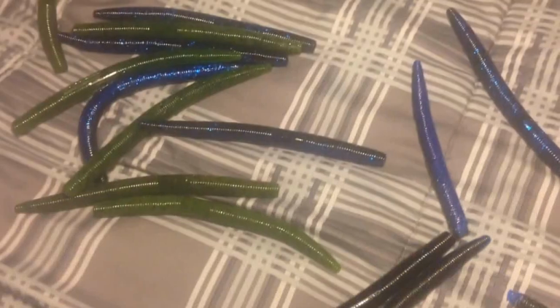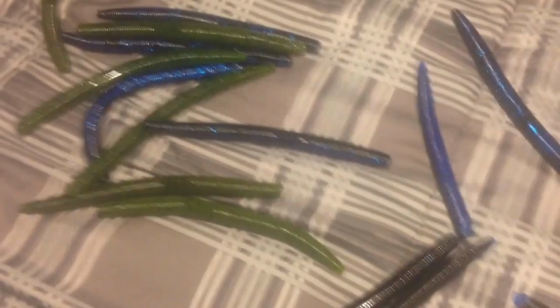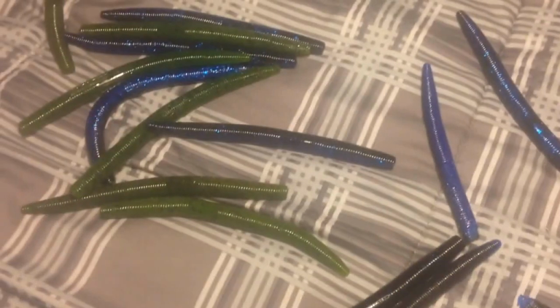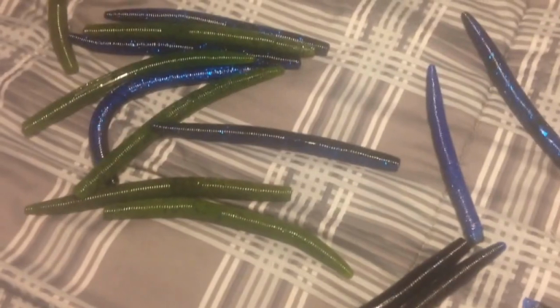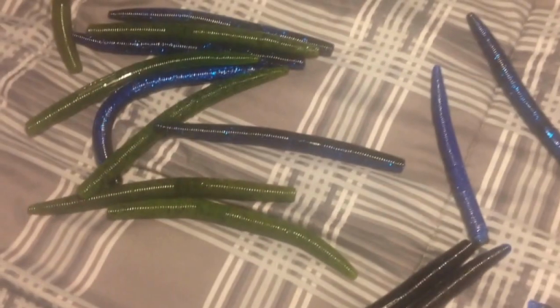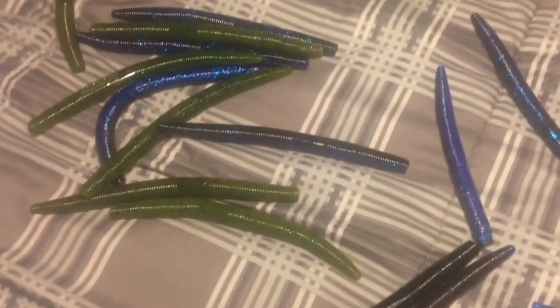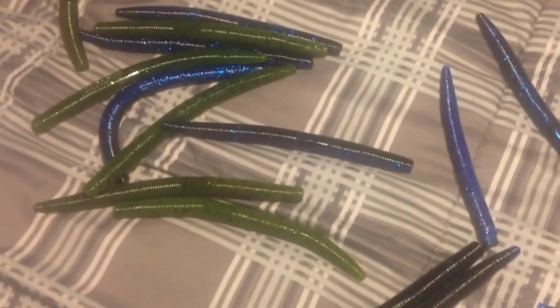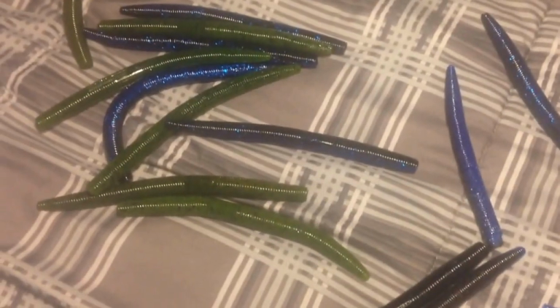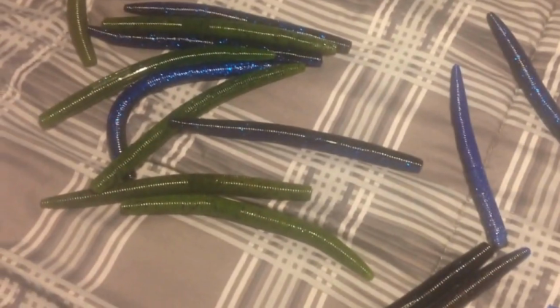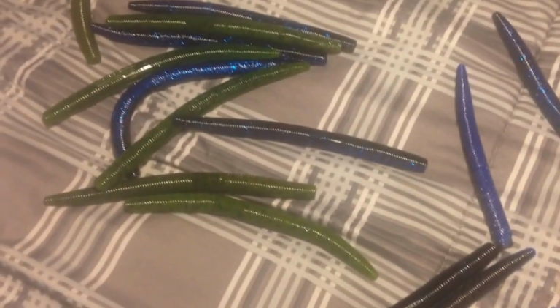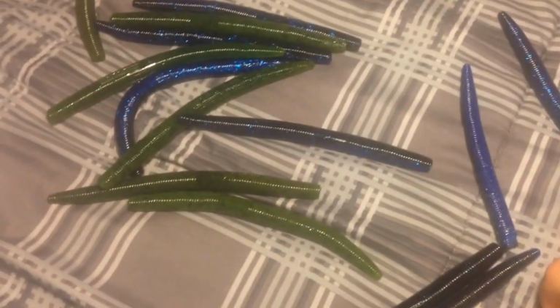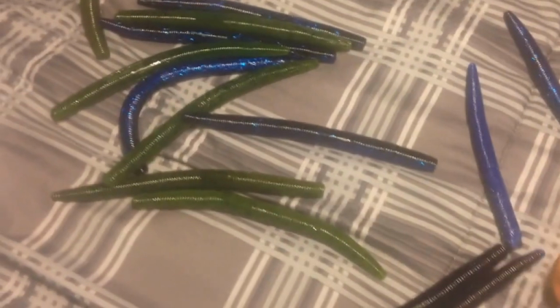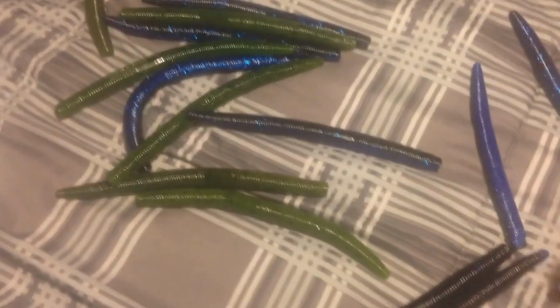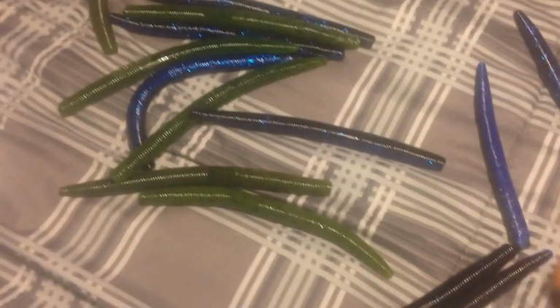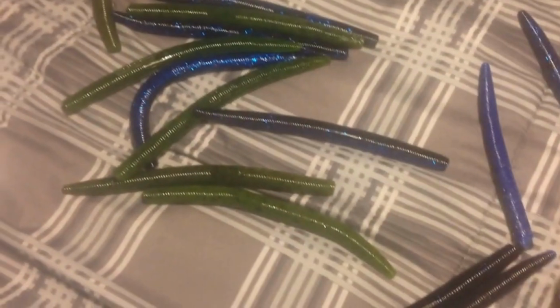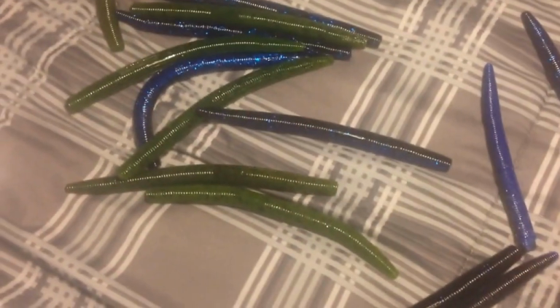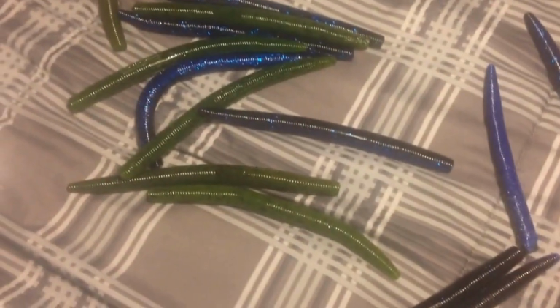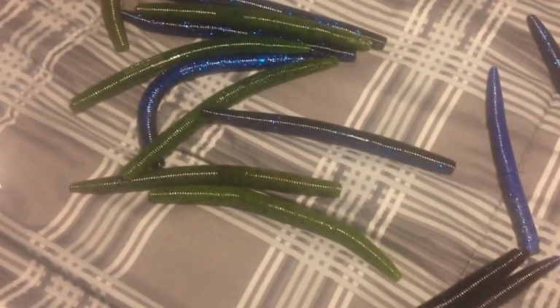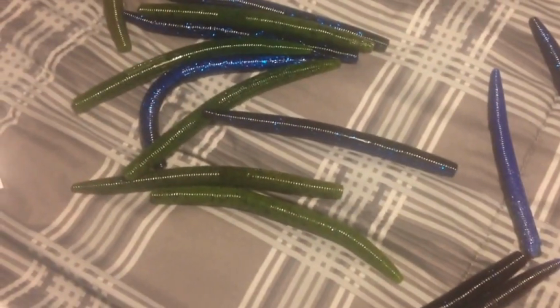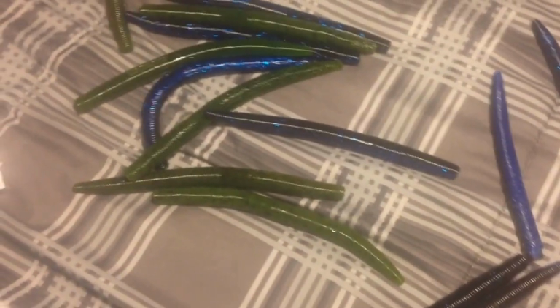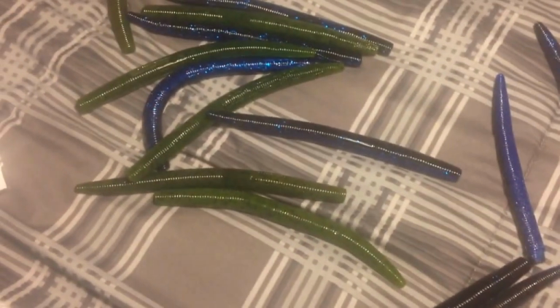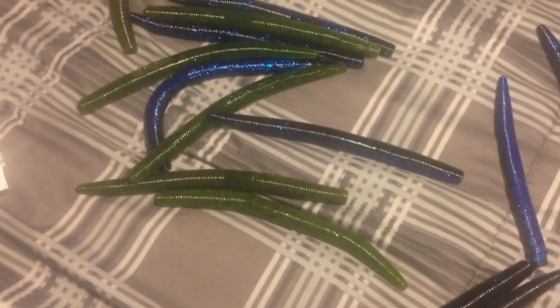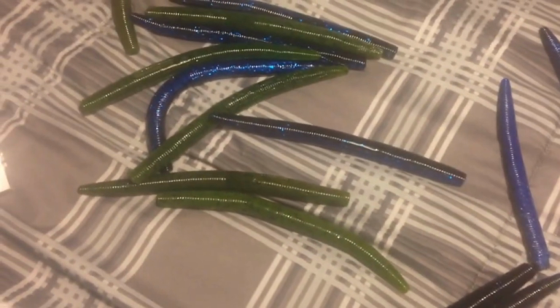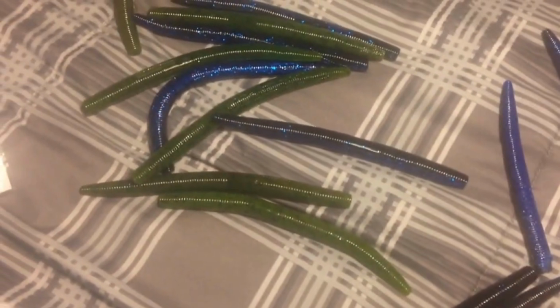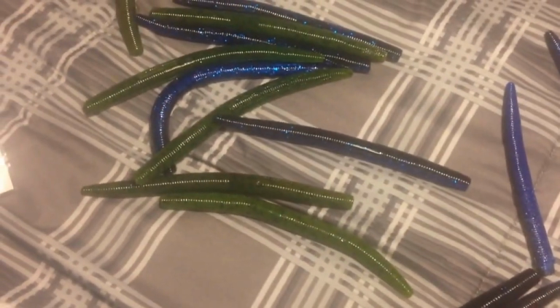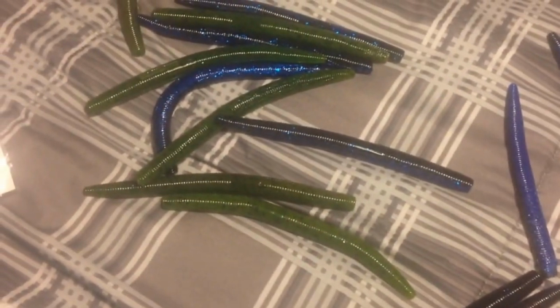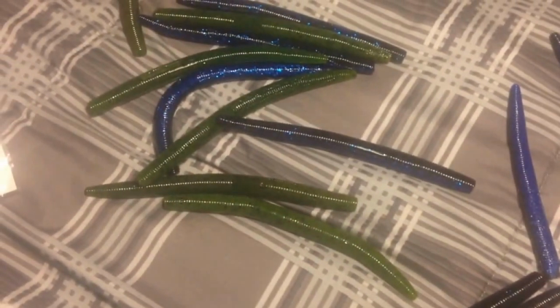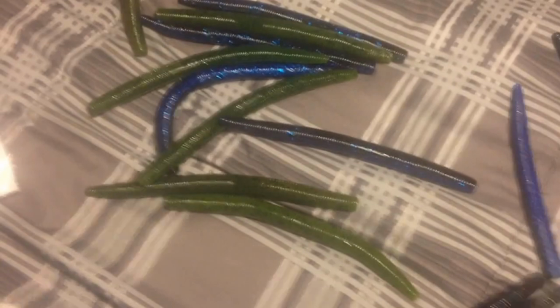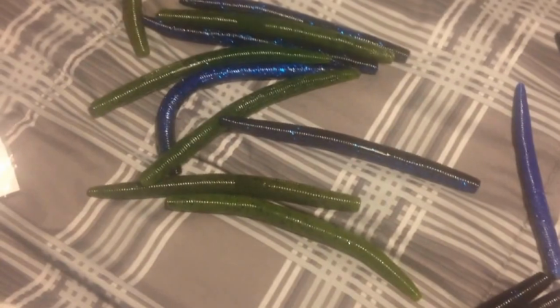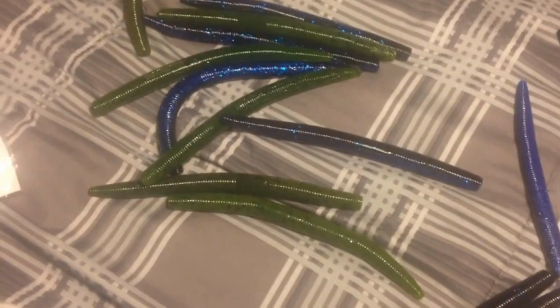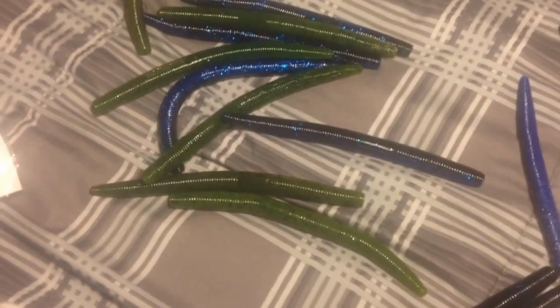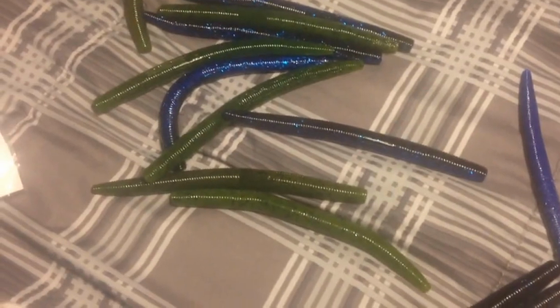Hey guys, what's going on? Great North Fishing Outdoors here, and today I'm going to be doing a Senko Showdown.